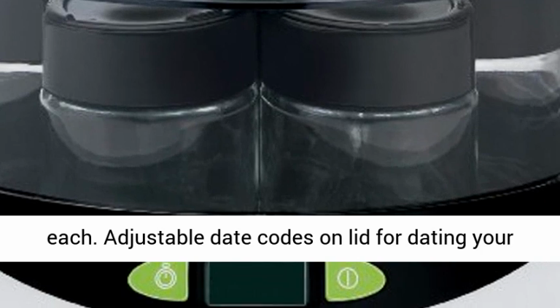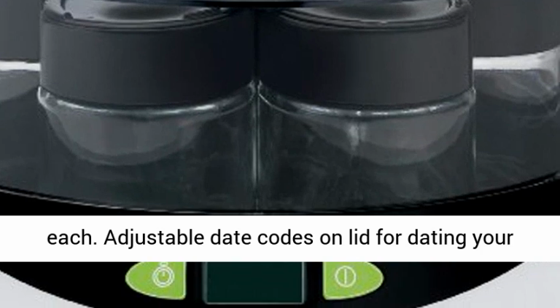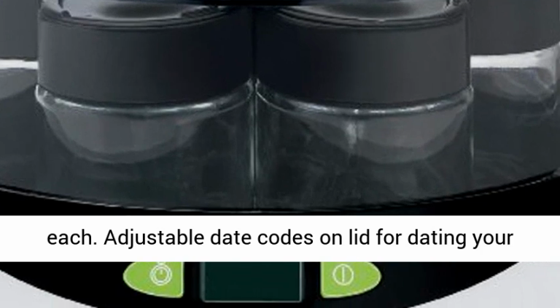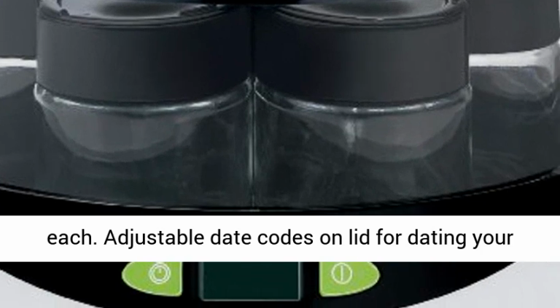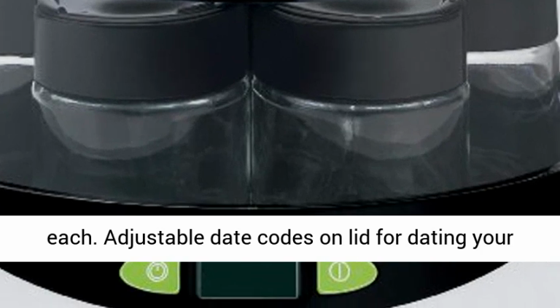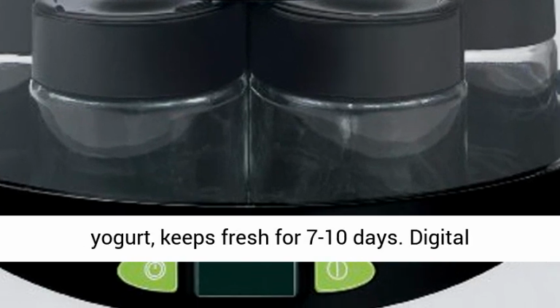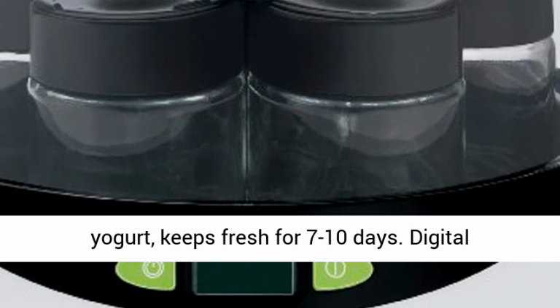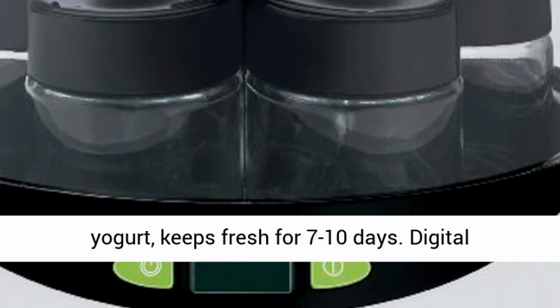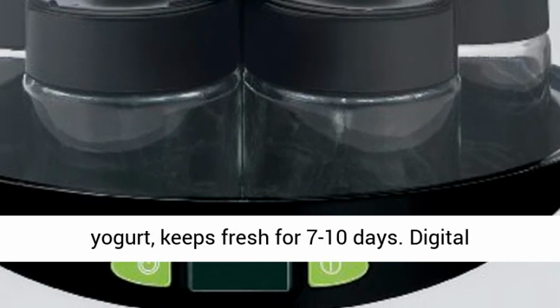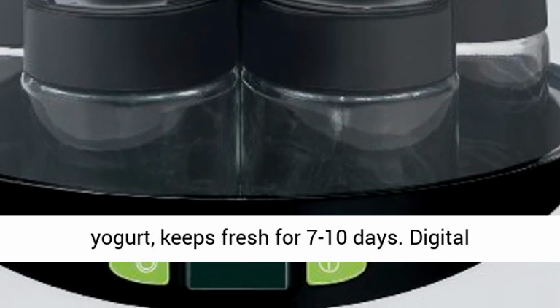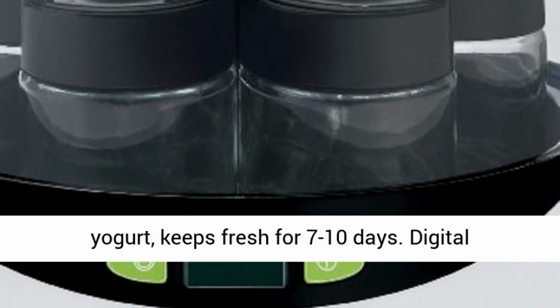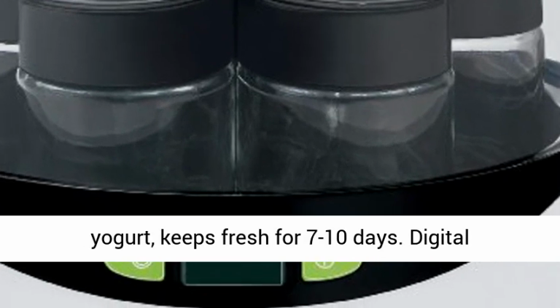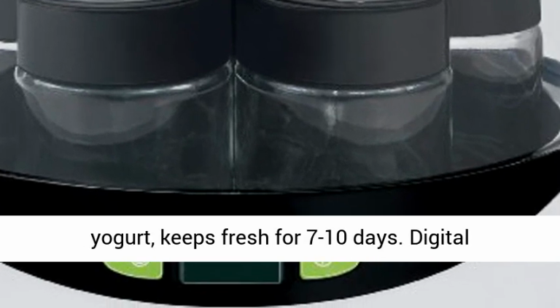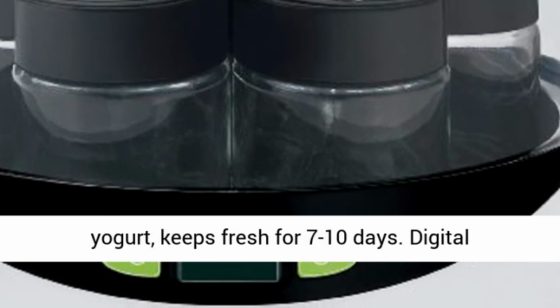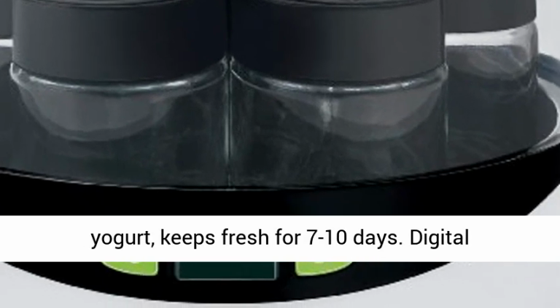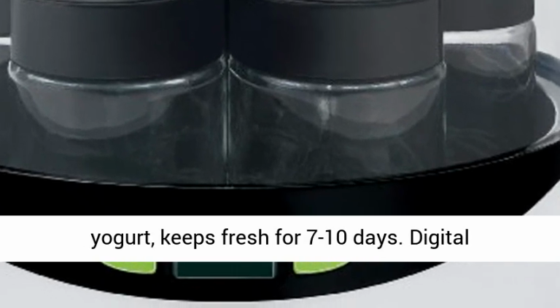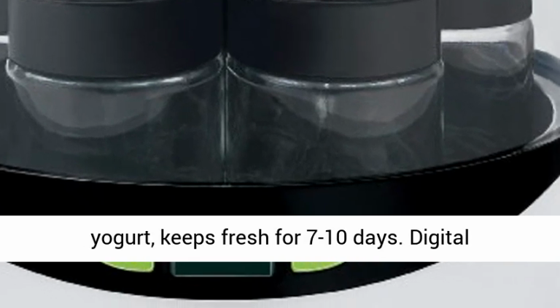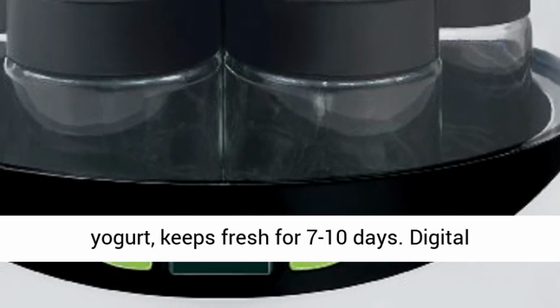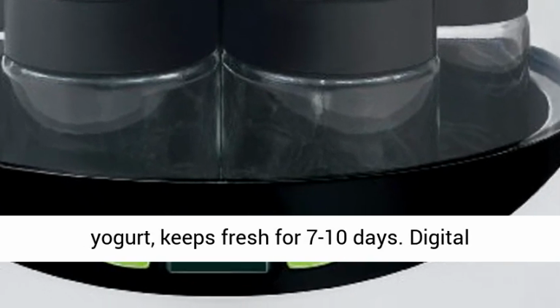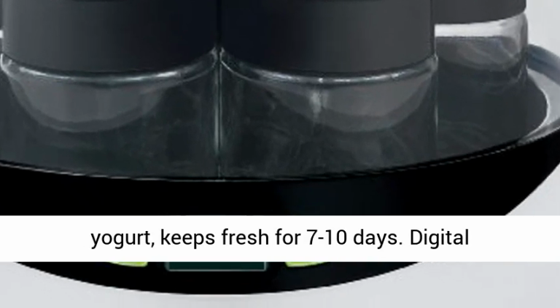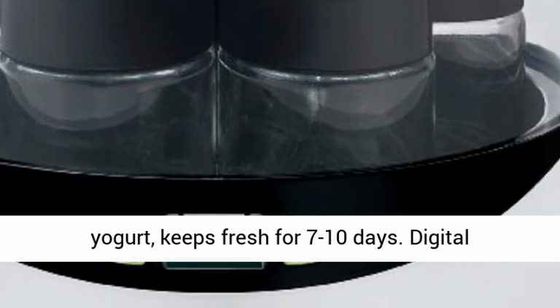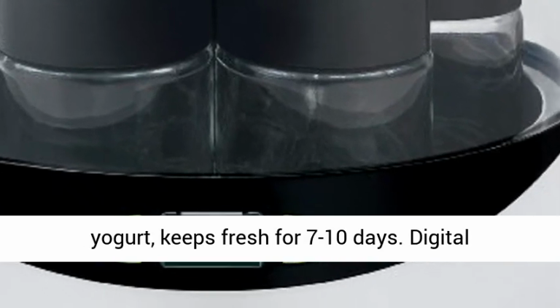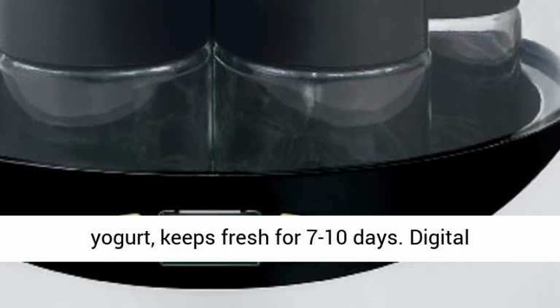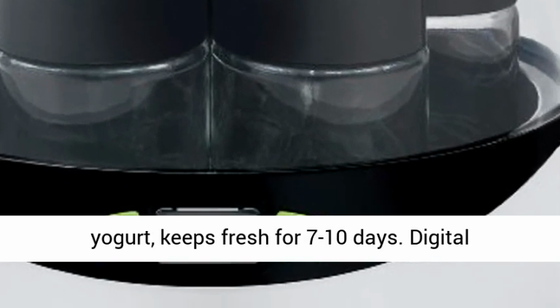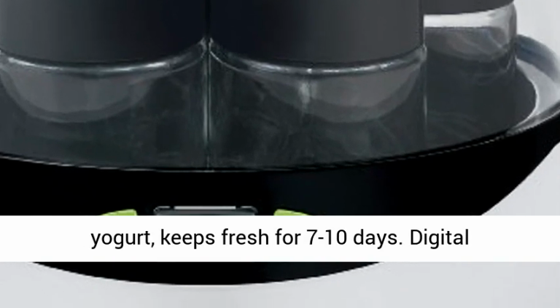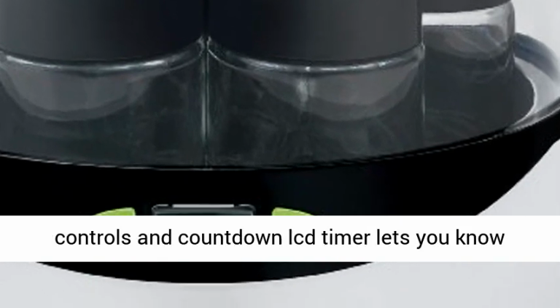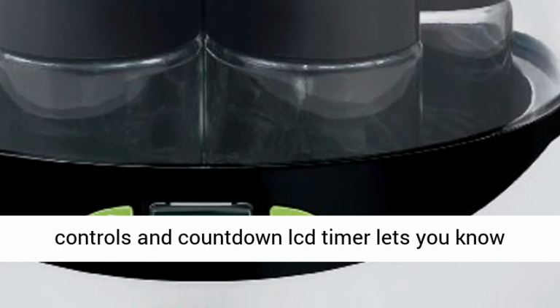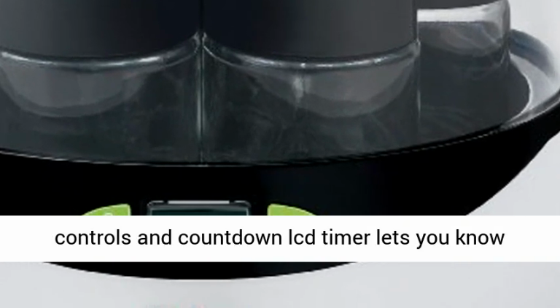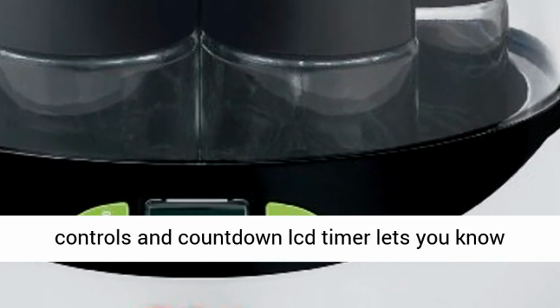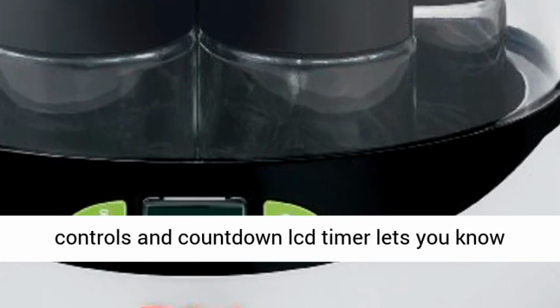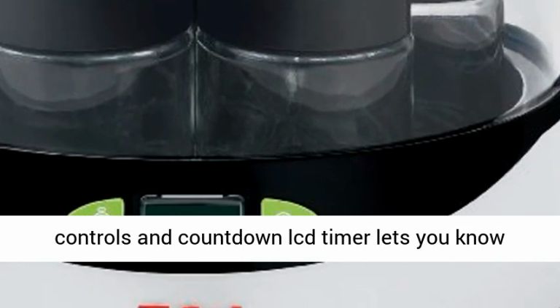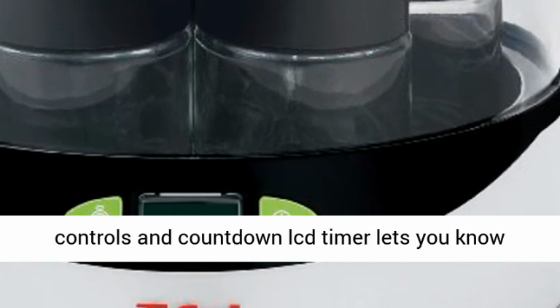Adjustable date codes on lid for dating your yogurt, keeps fresh for 7 to 10 days.